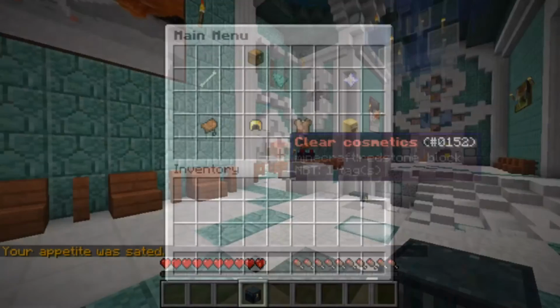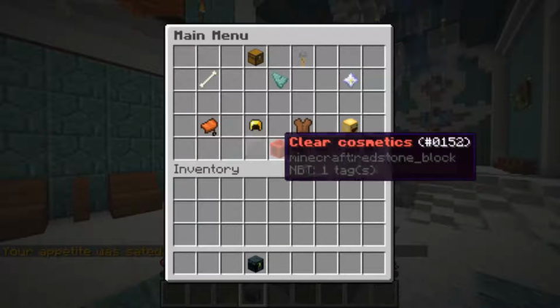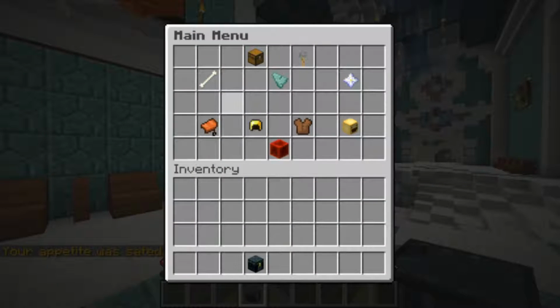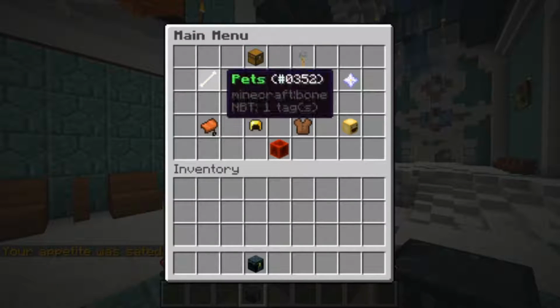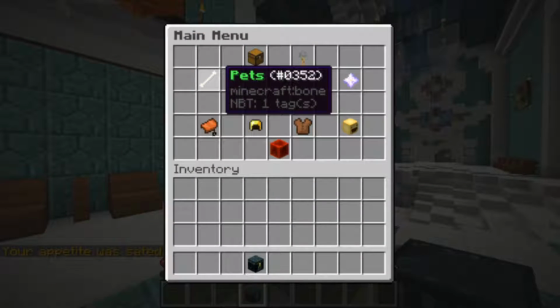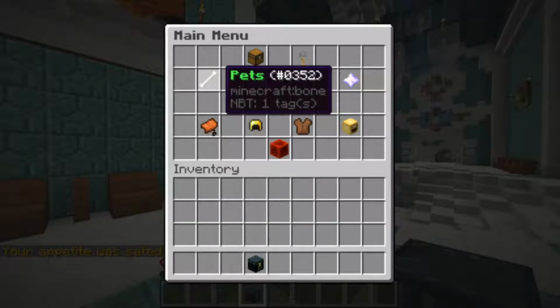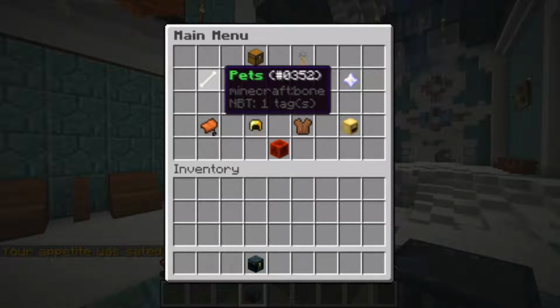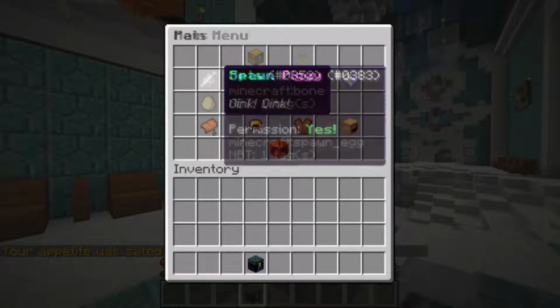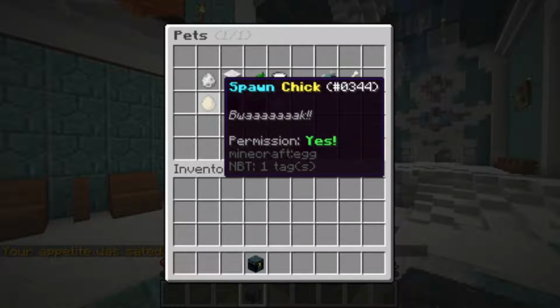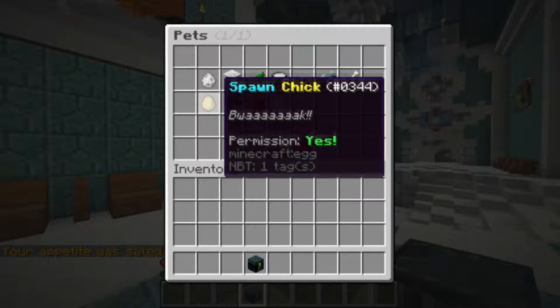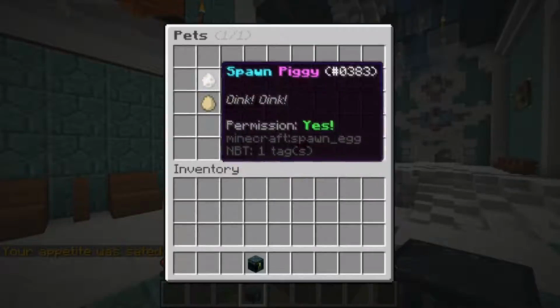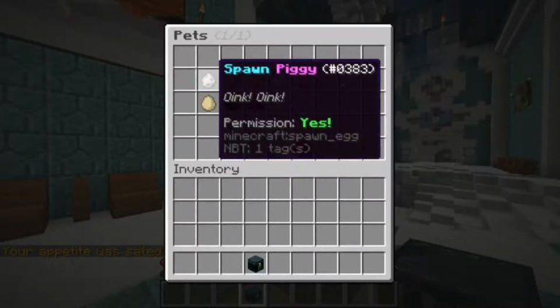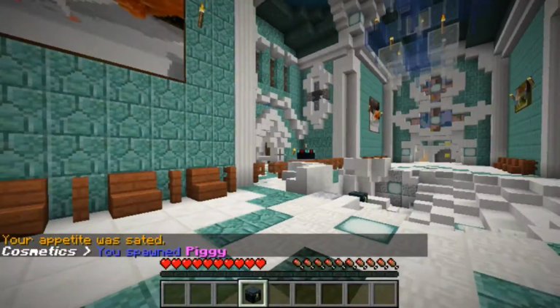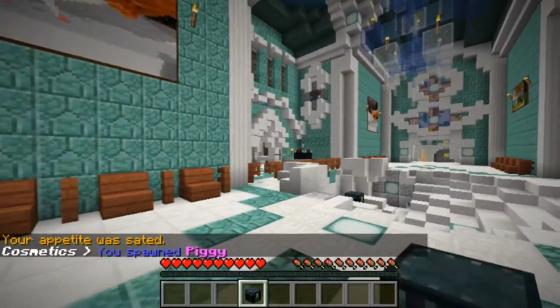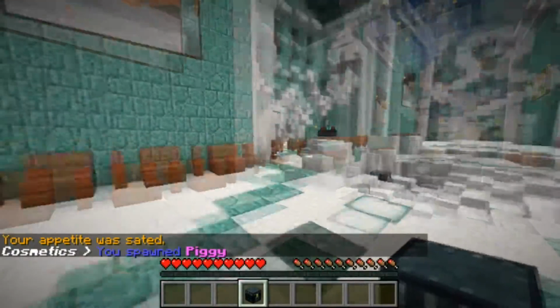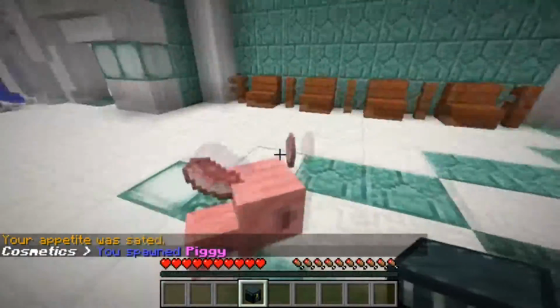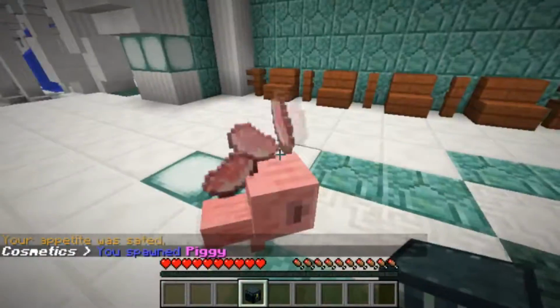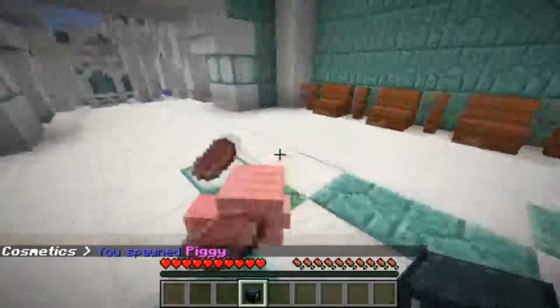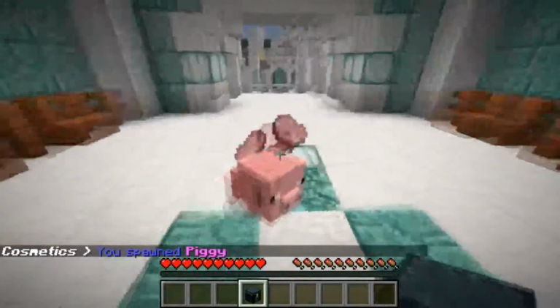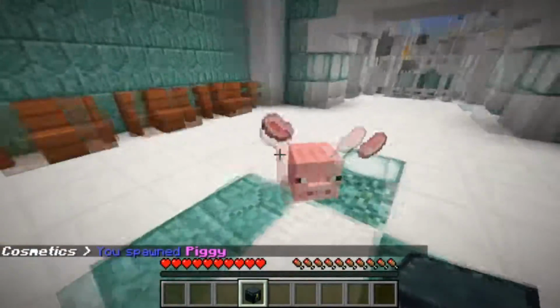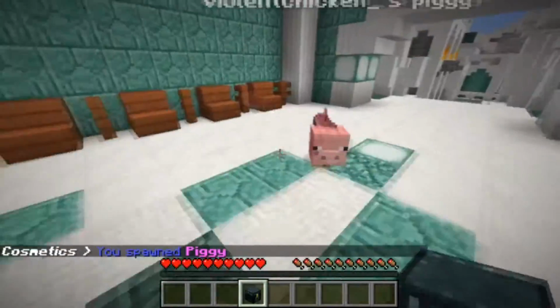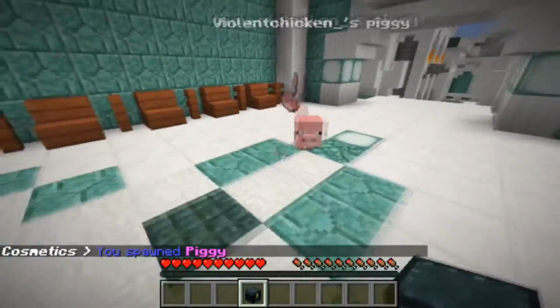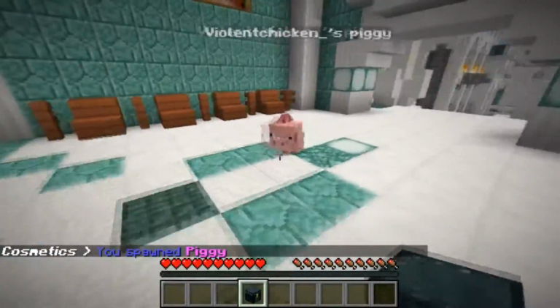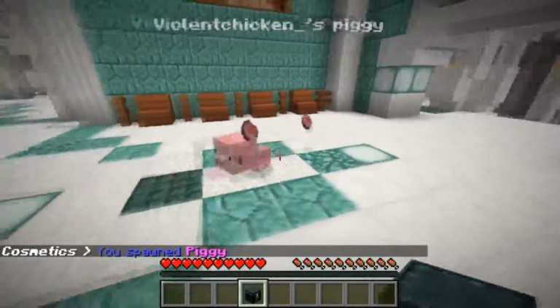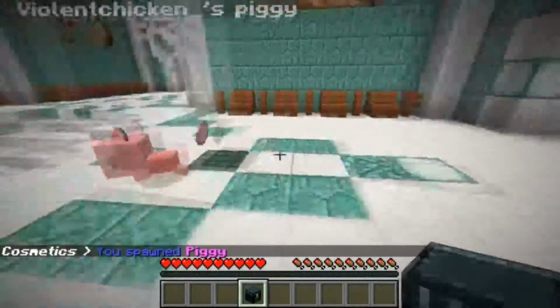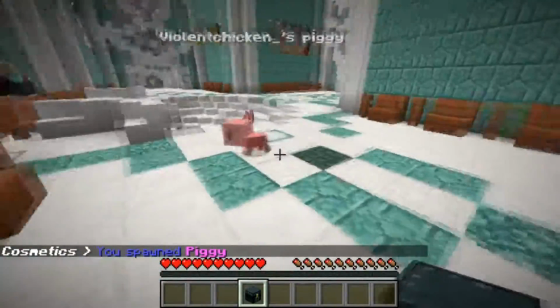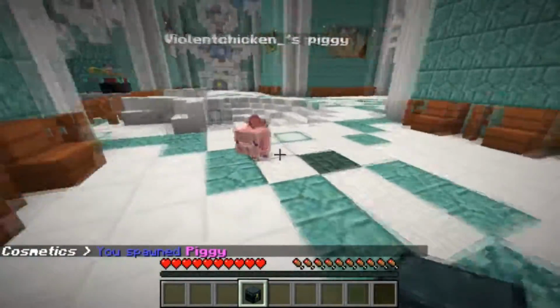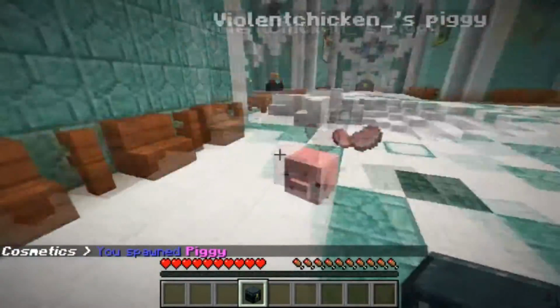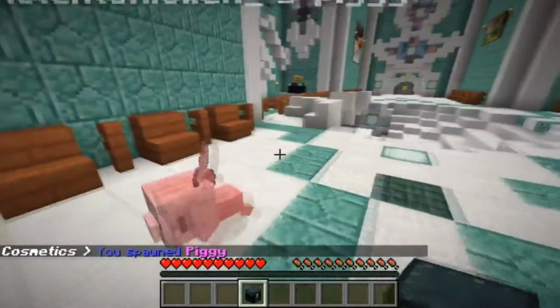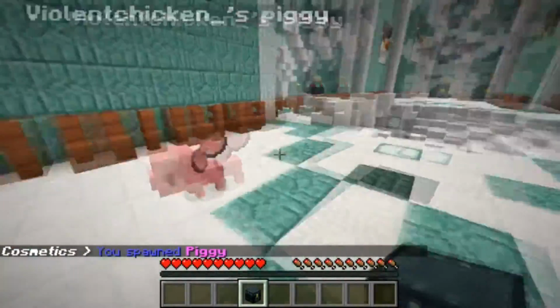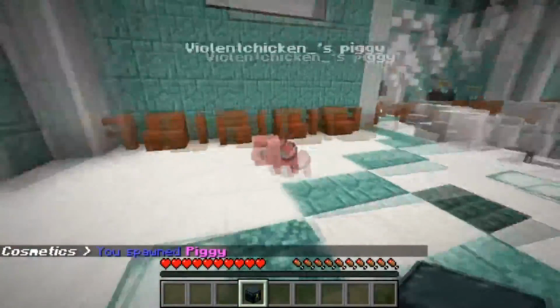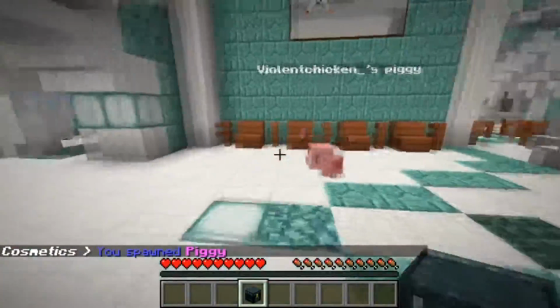You will then find pets. When you spawn one of your pets, it will spawn with a cool name tag and effect.